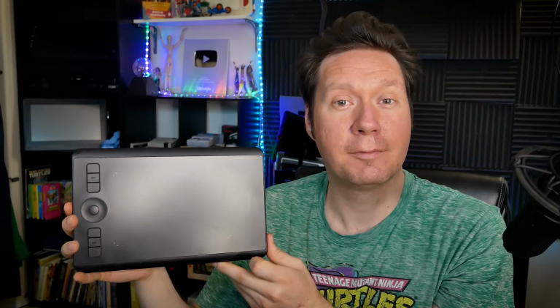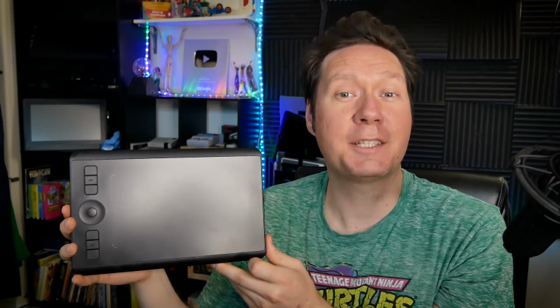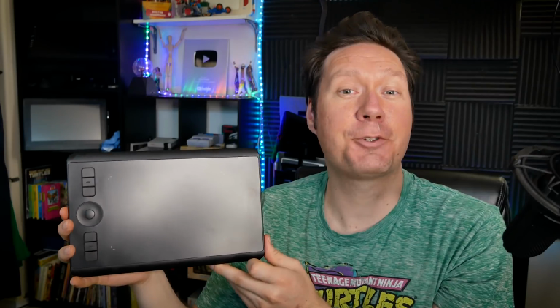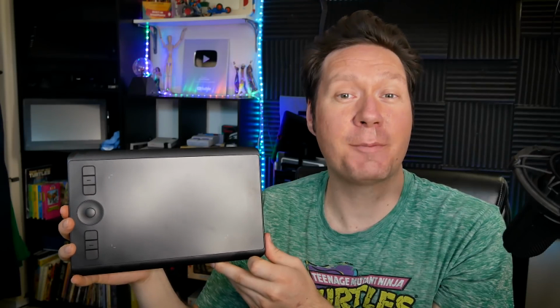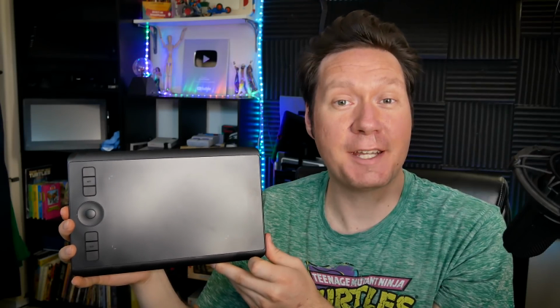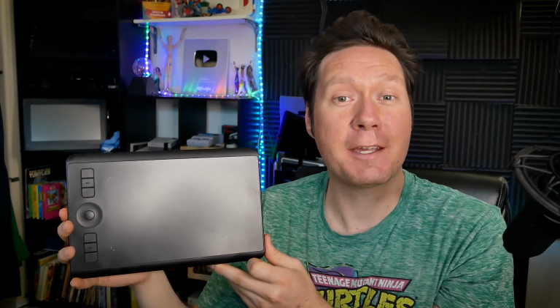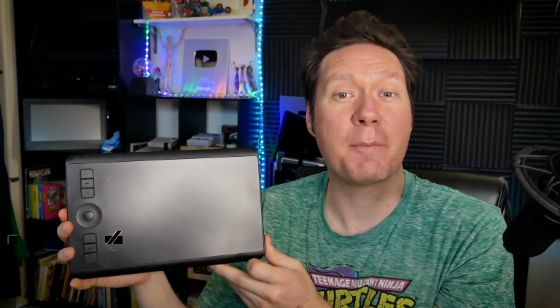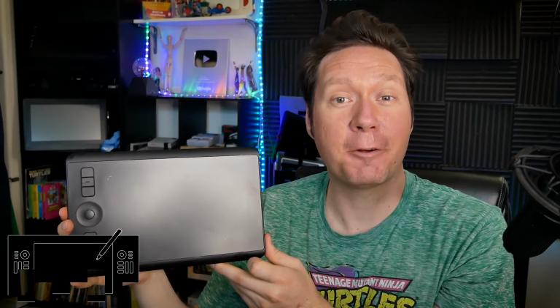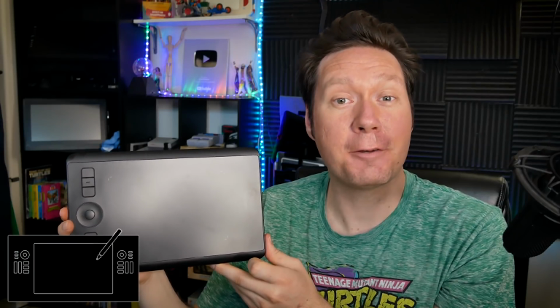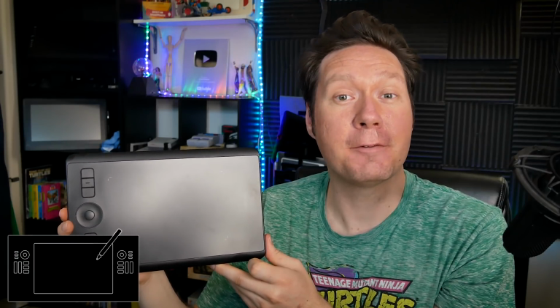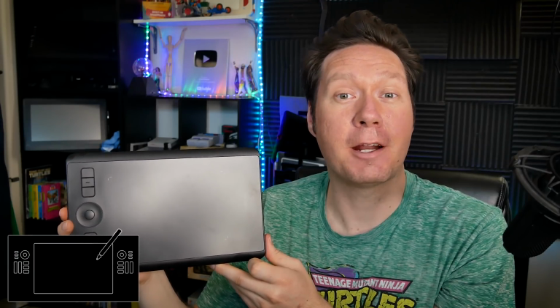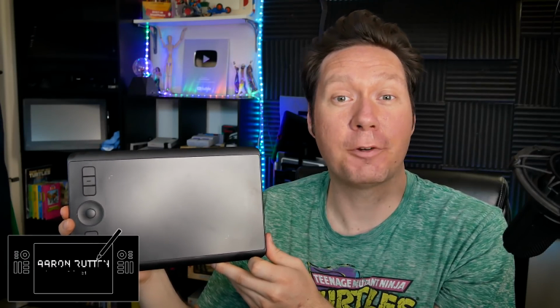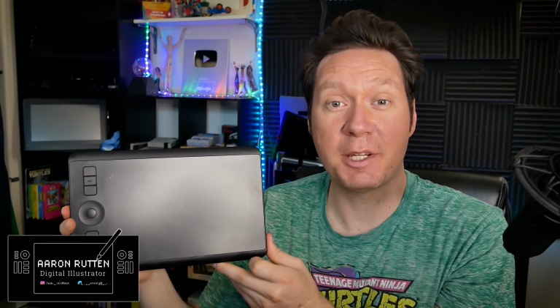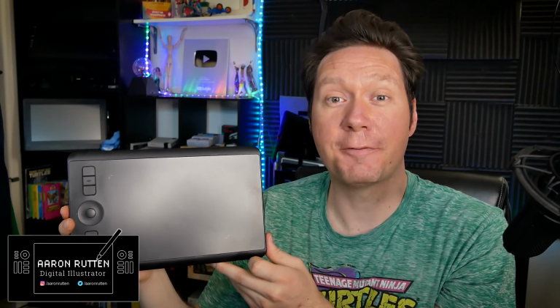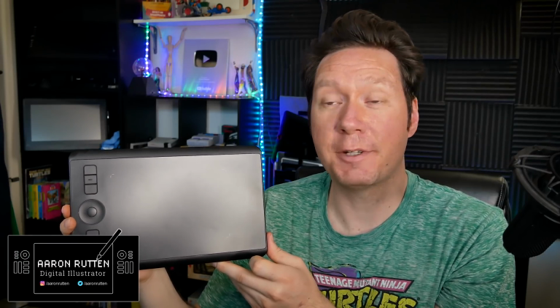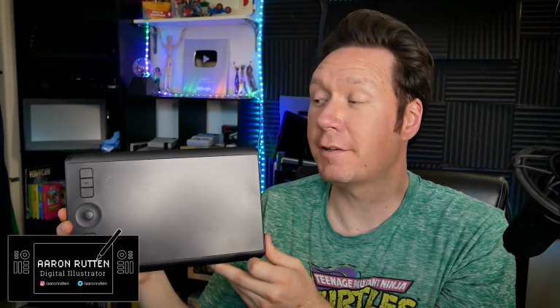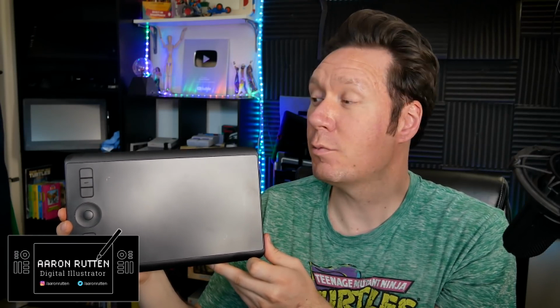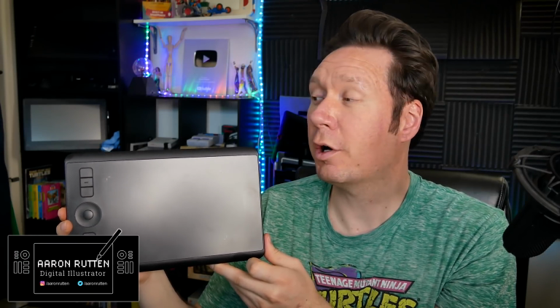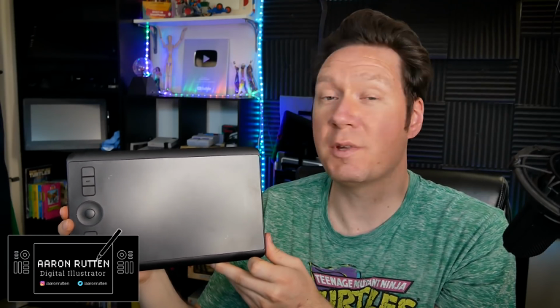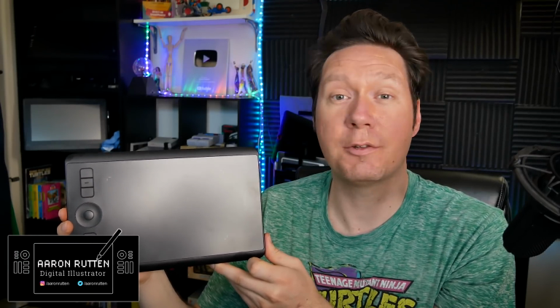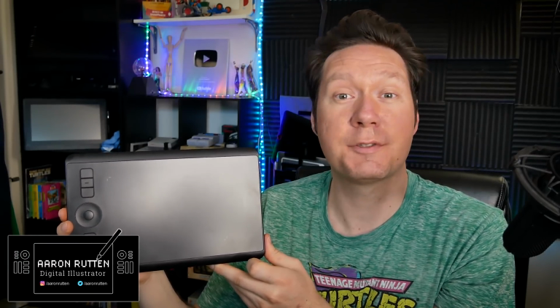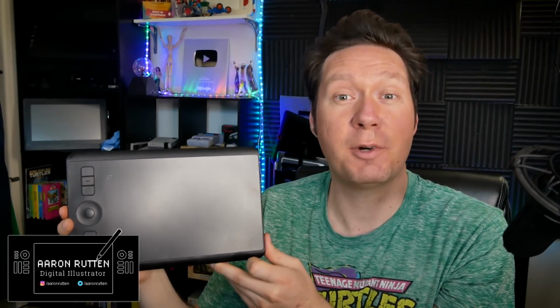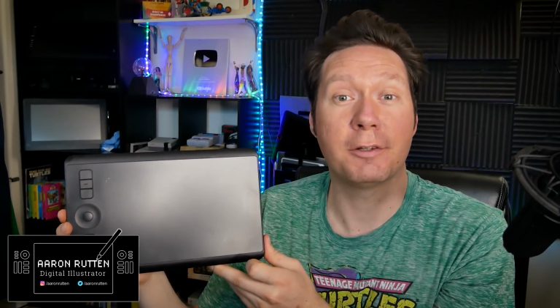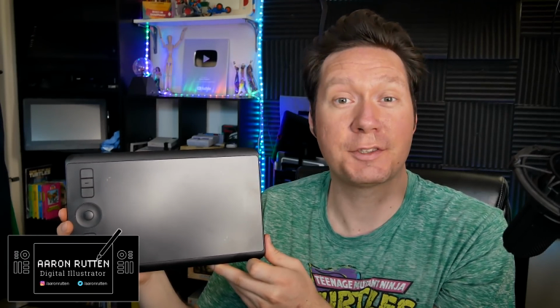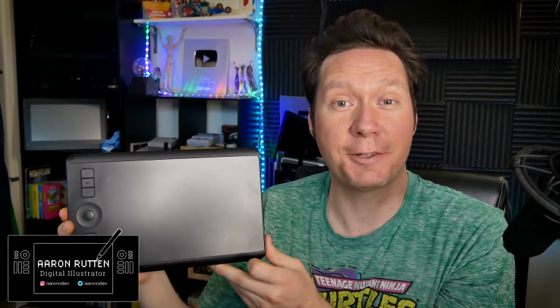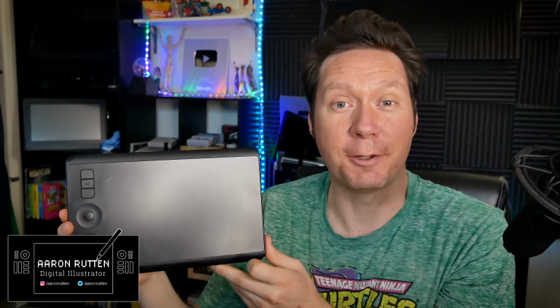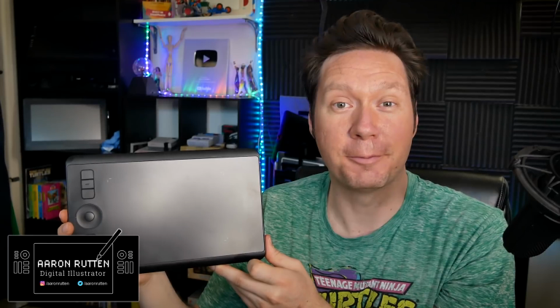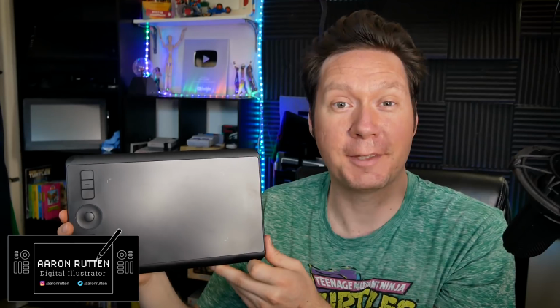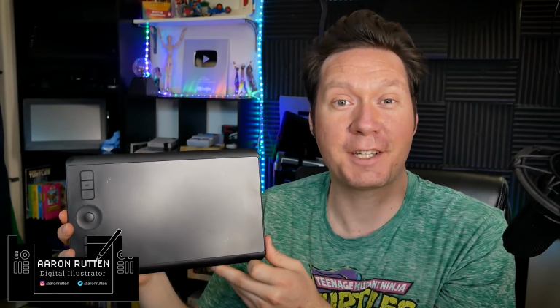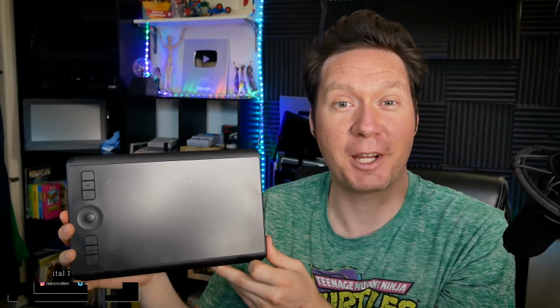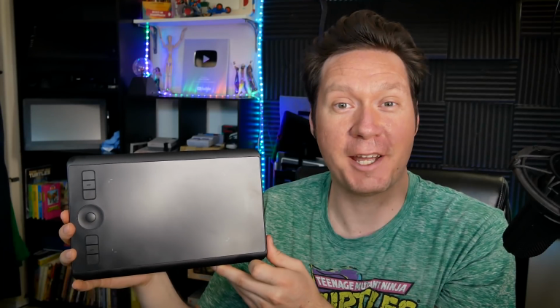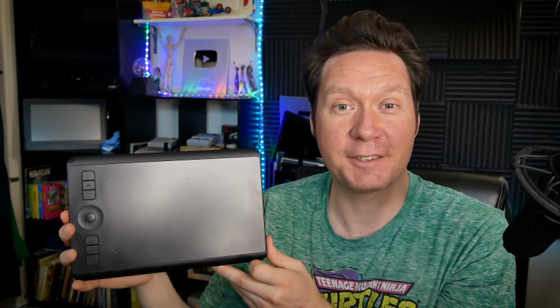Thanks for joining me today. I'm Aaron Rutten, and I'm going to be reviewing the new Wacom Intuos Small, just for you. That's coming up next.